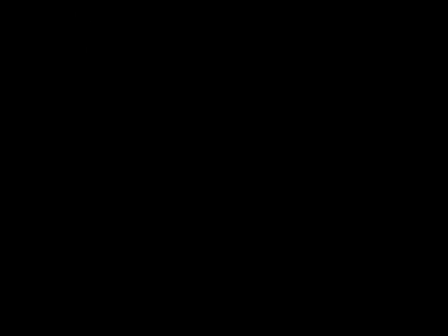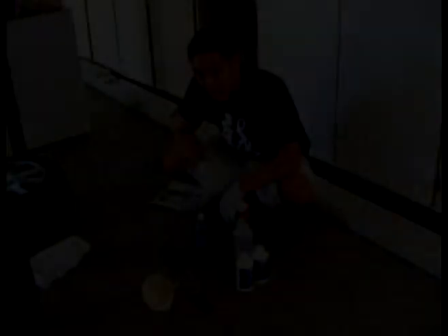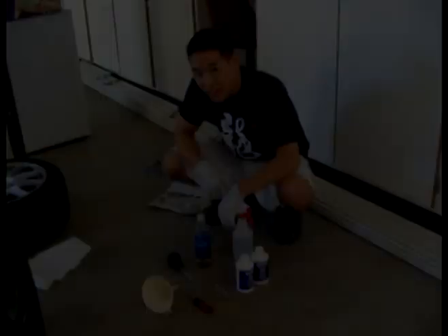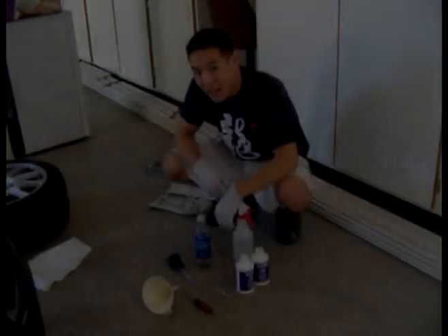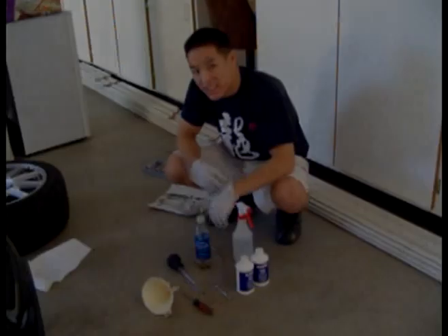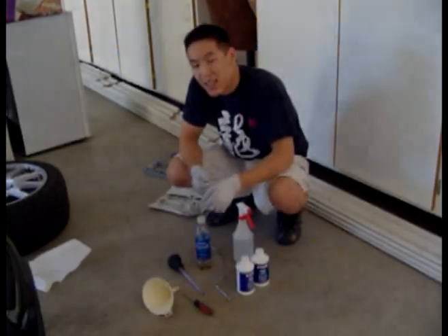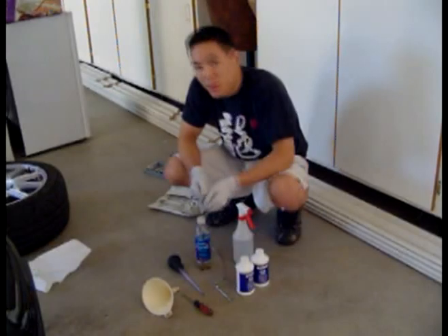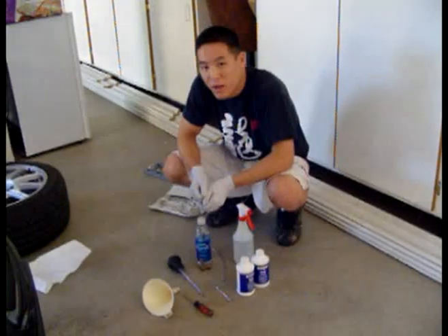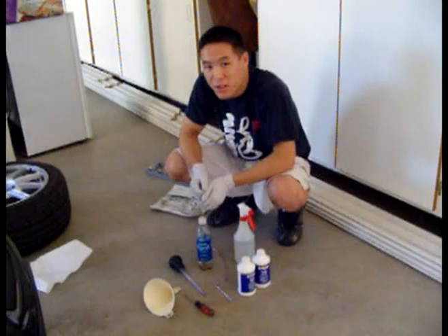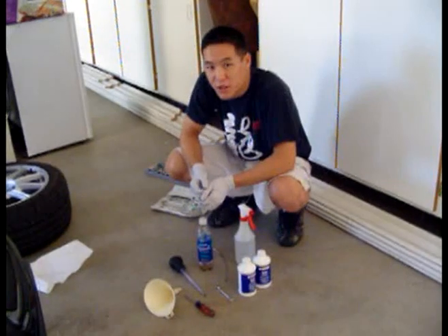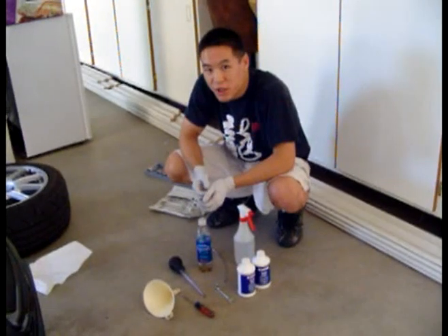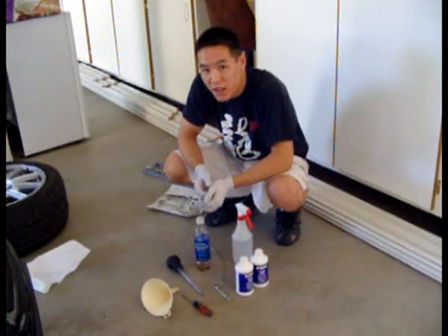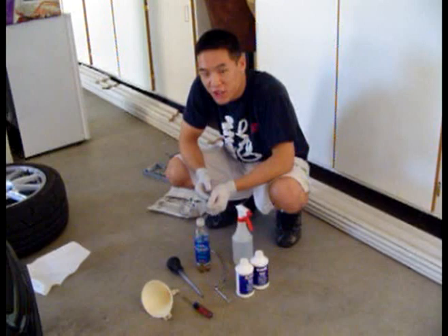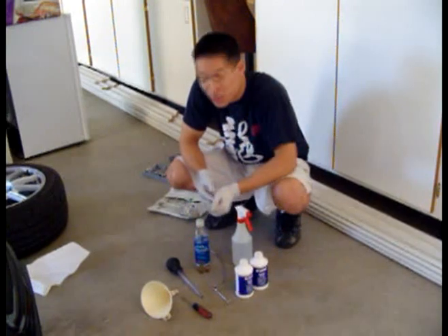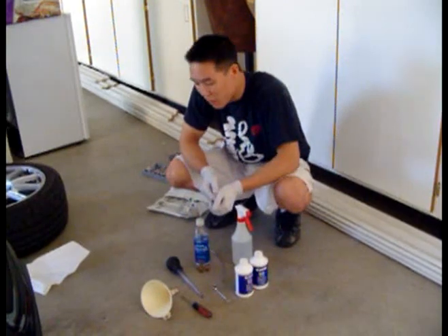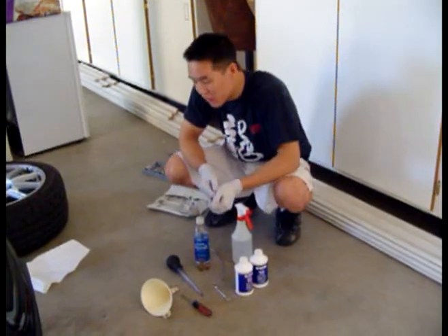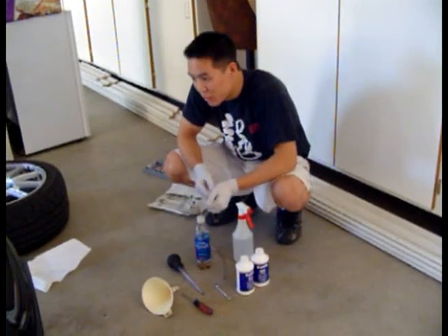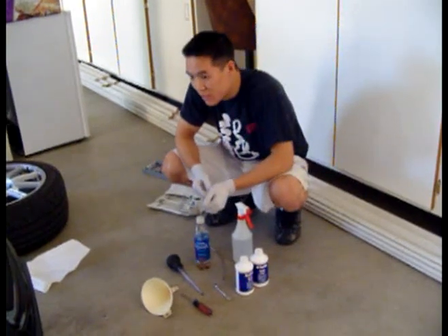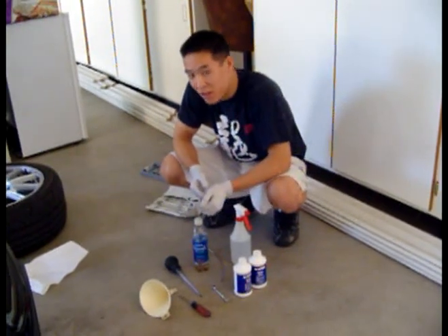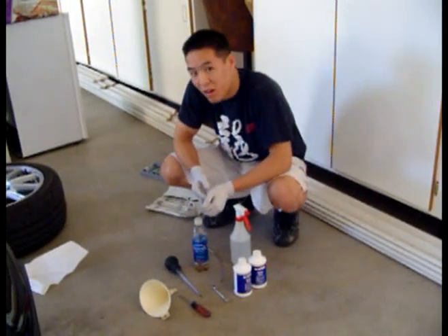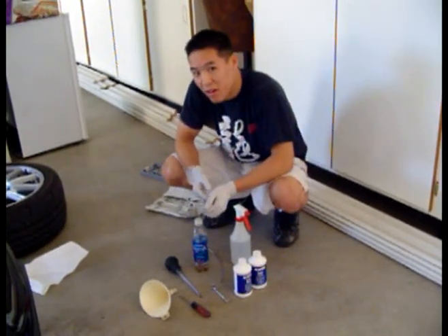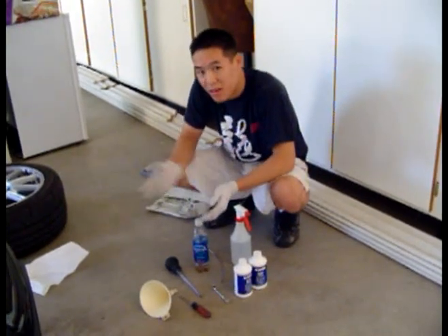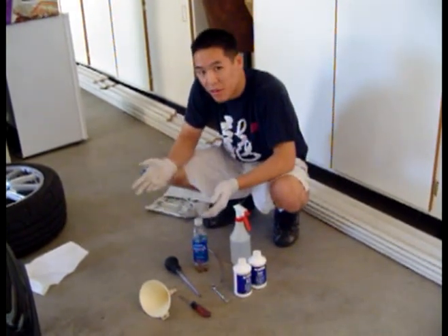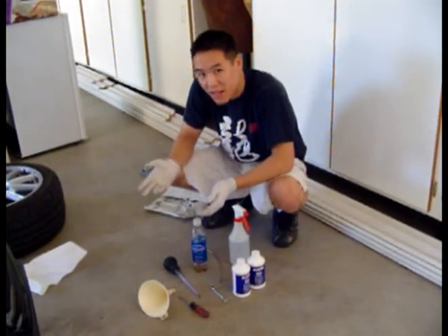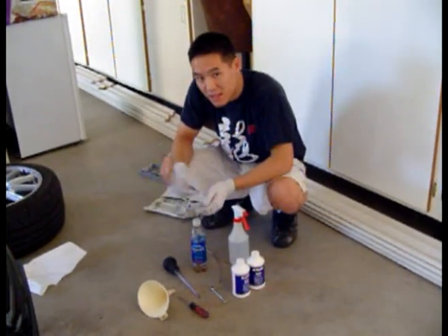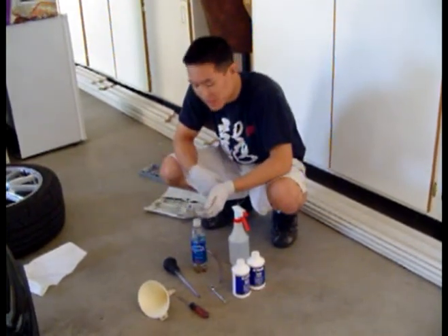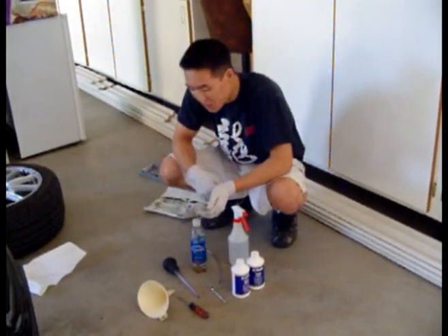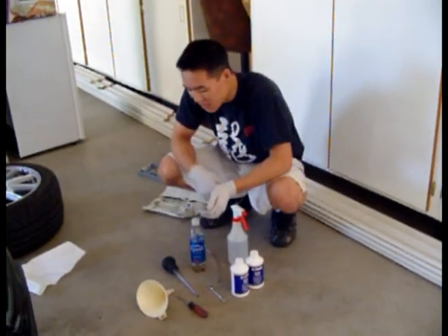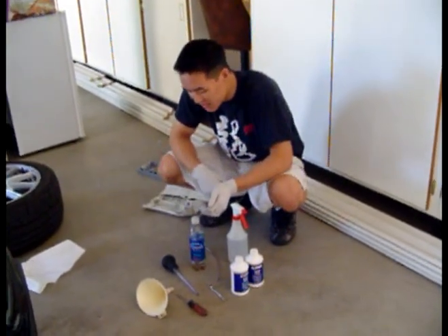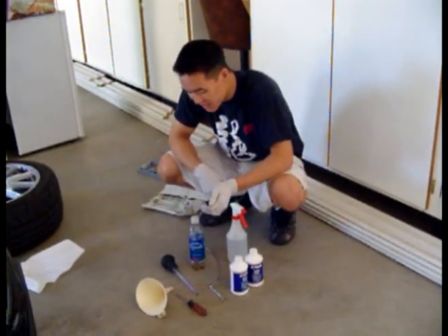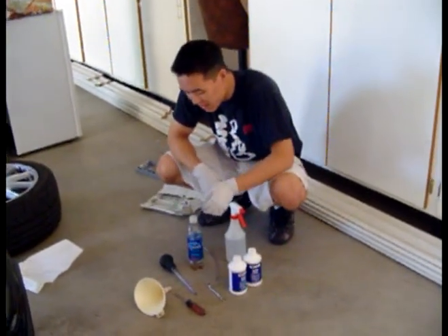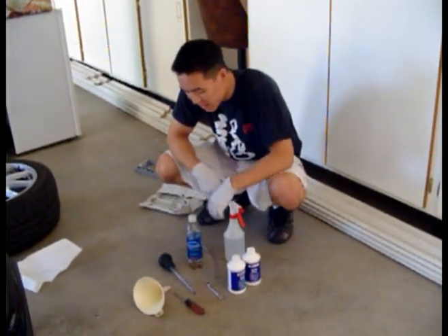Hey guys, today I'm going to teach you how to change your brake fluid in your car. In my case, a WRX STI.